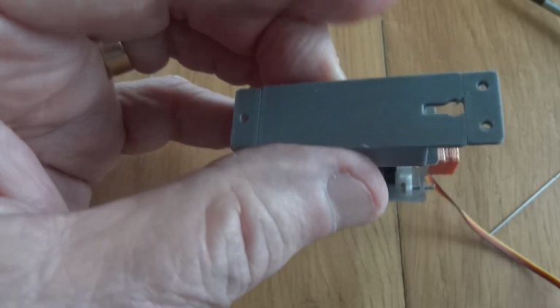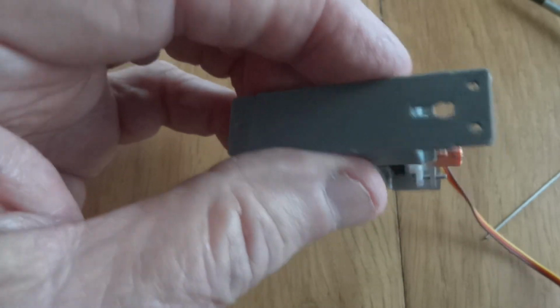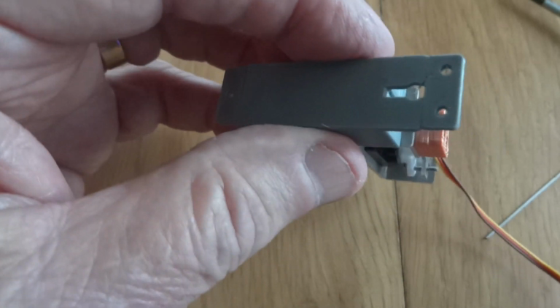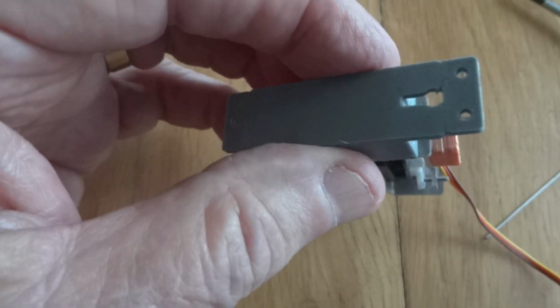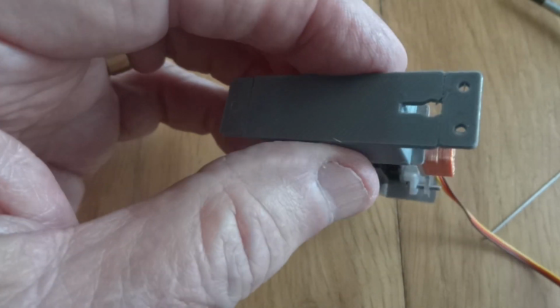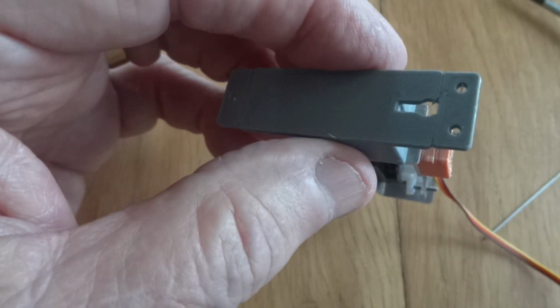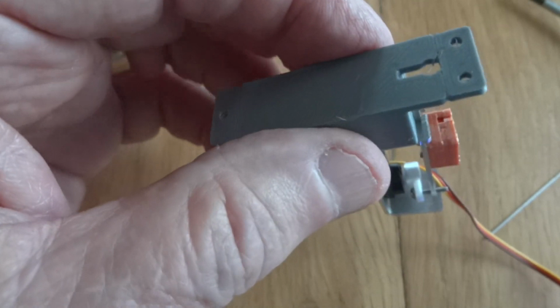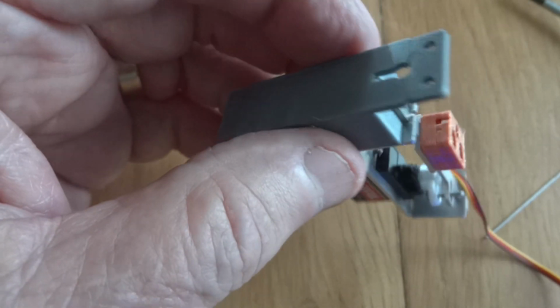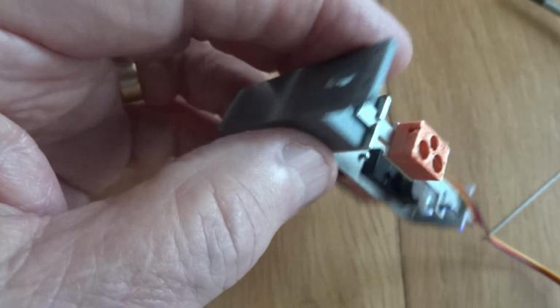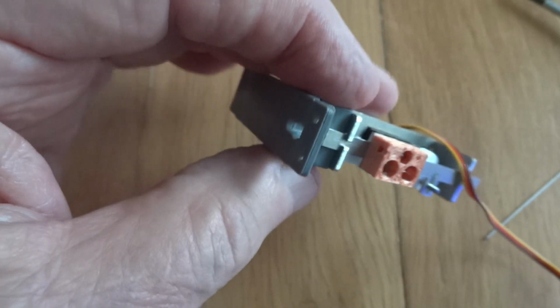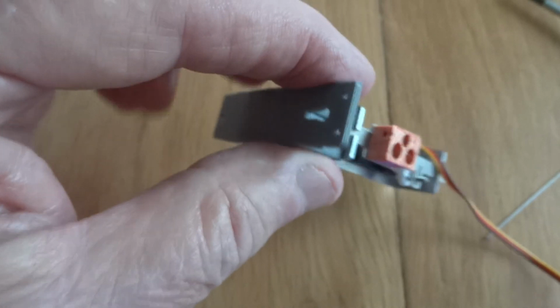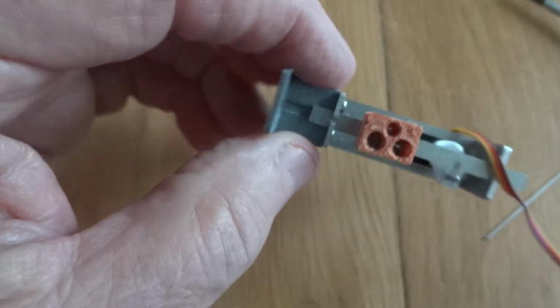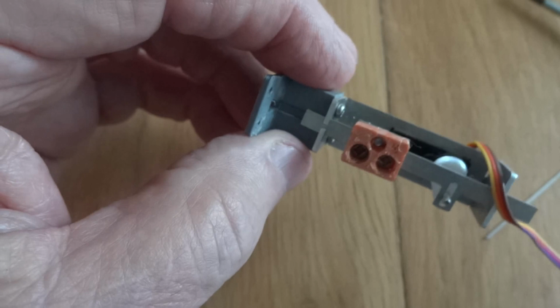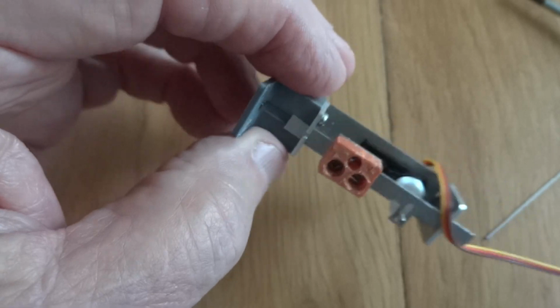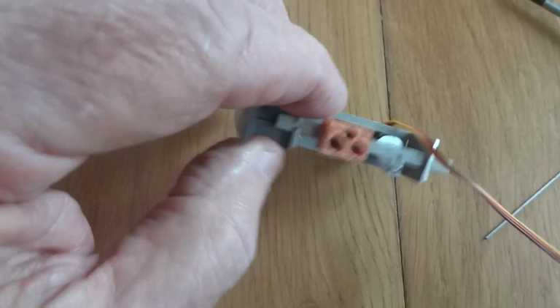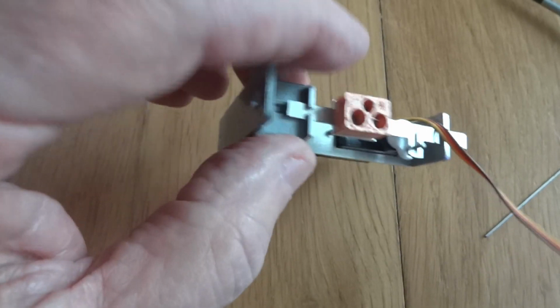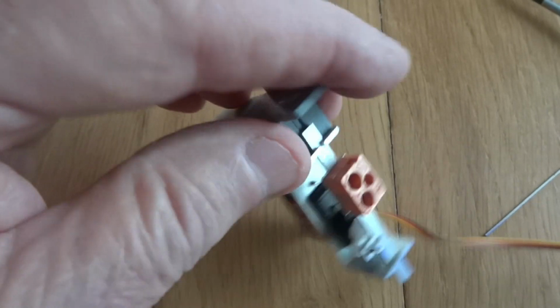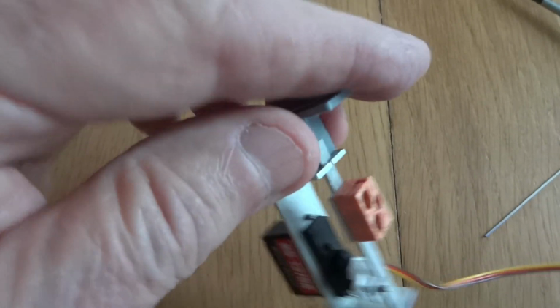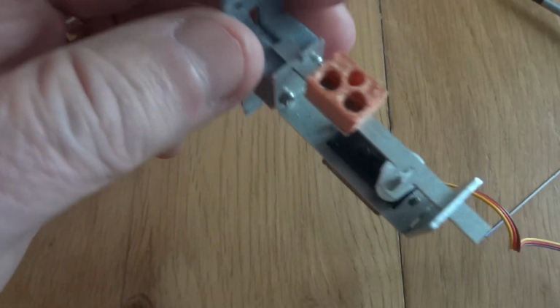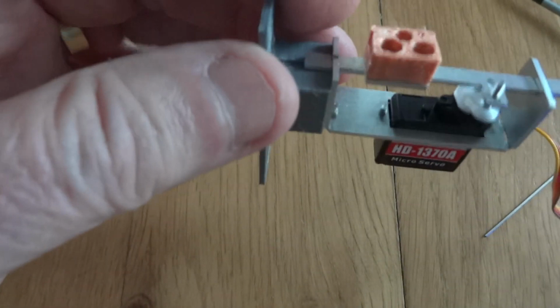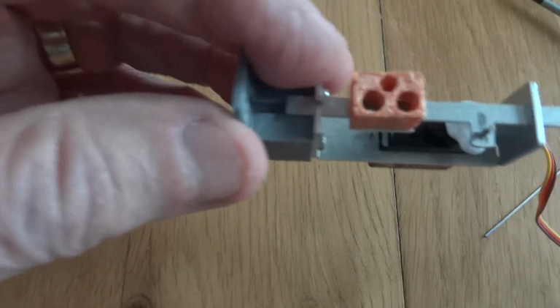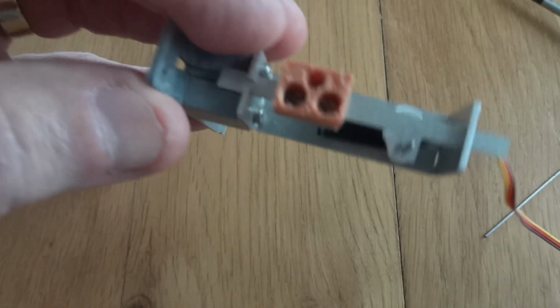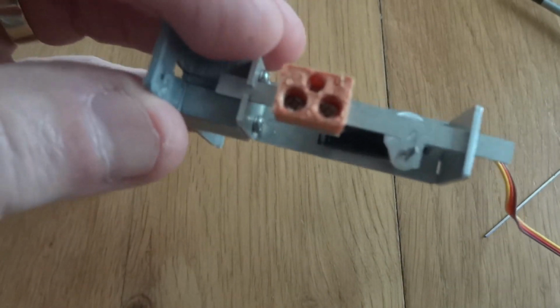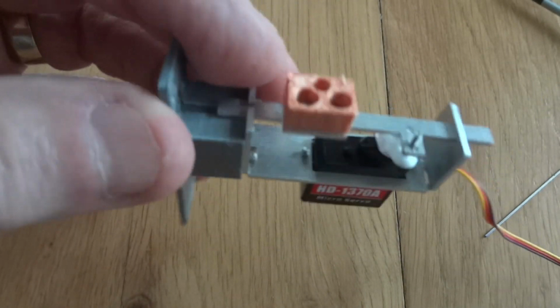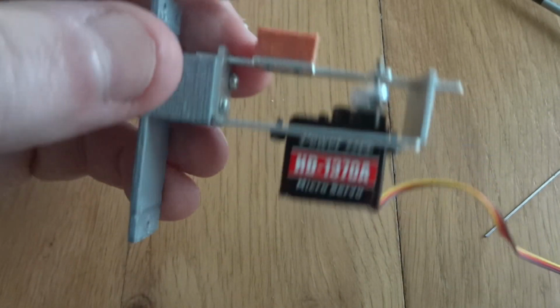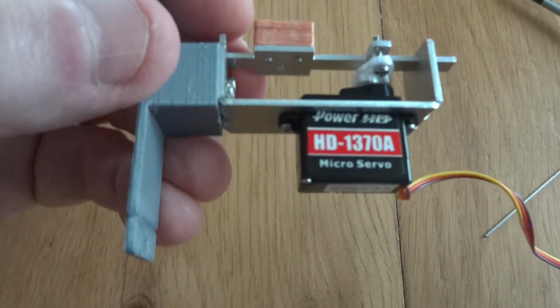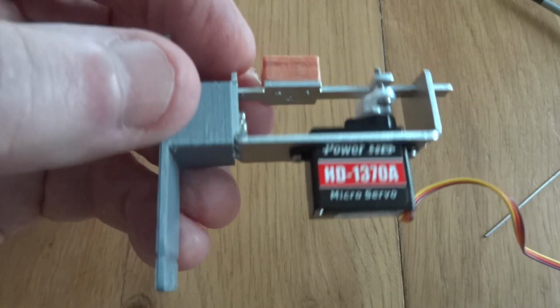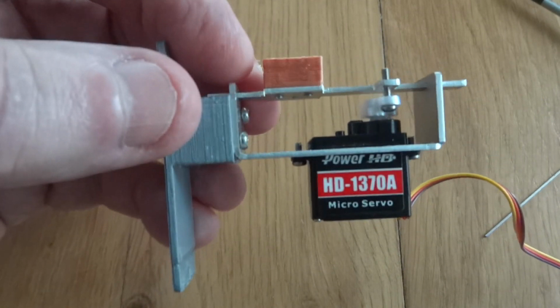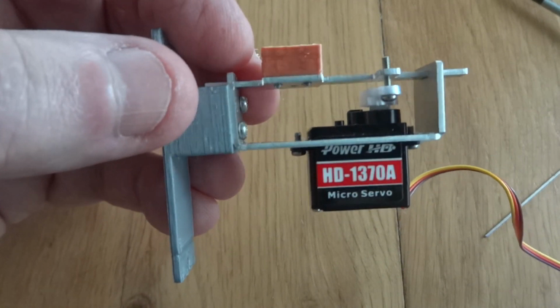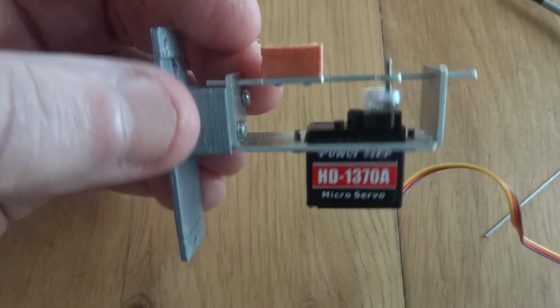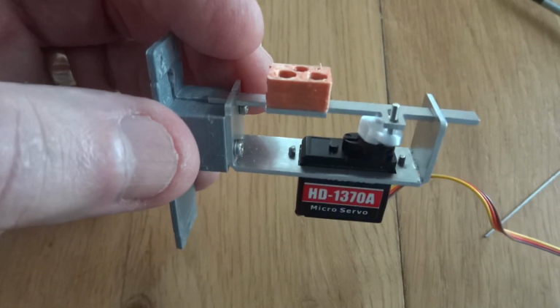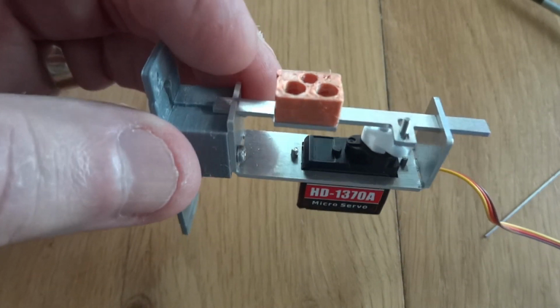That is the new slim signal, and it should be available fairly soon from our website.